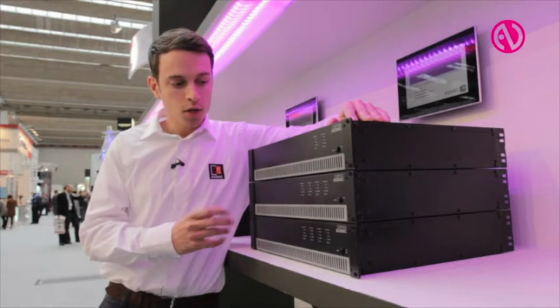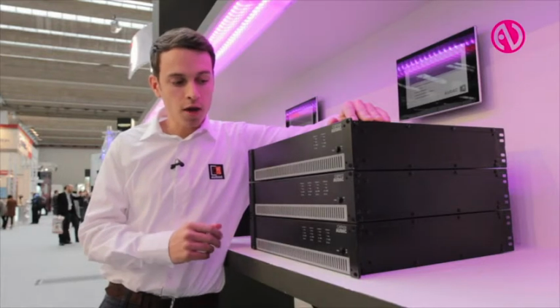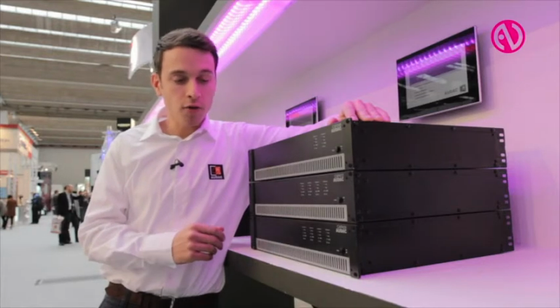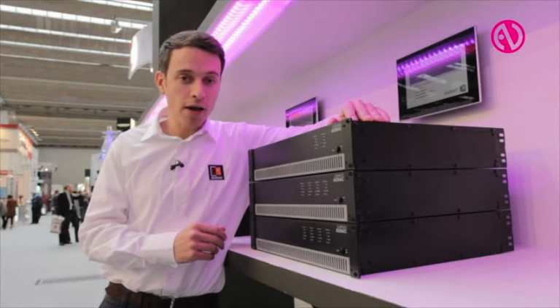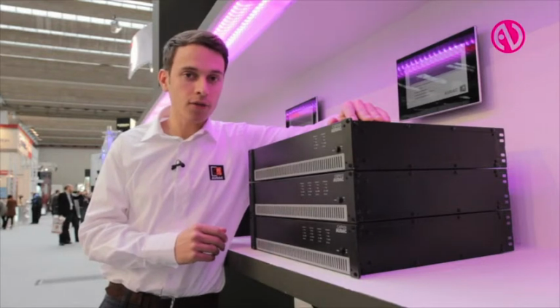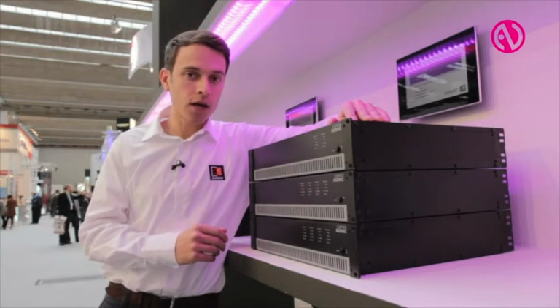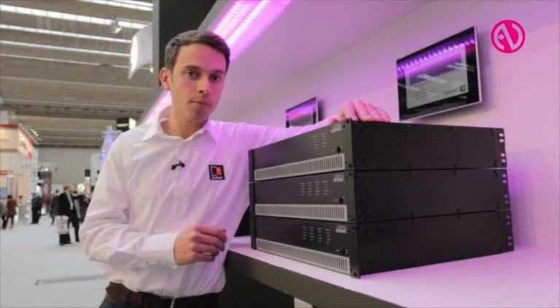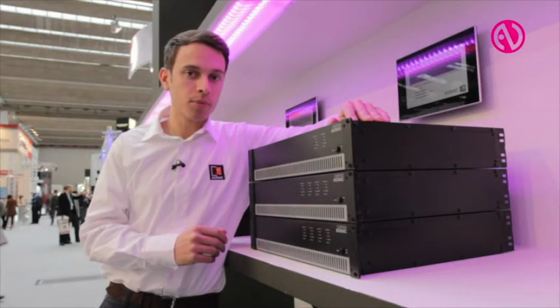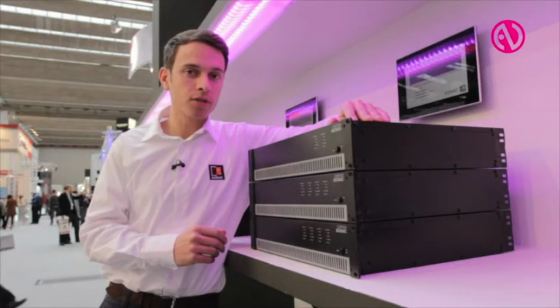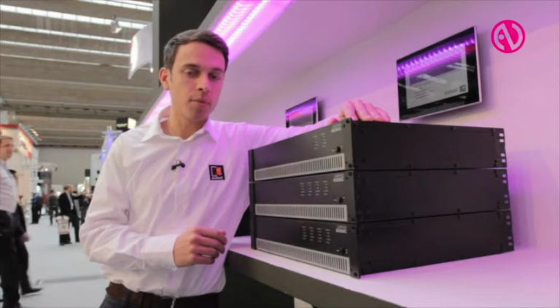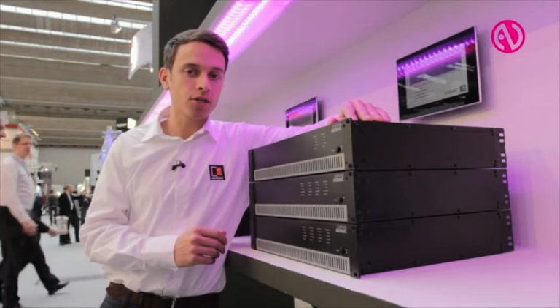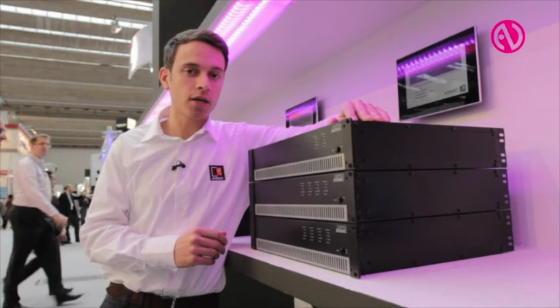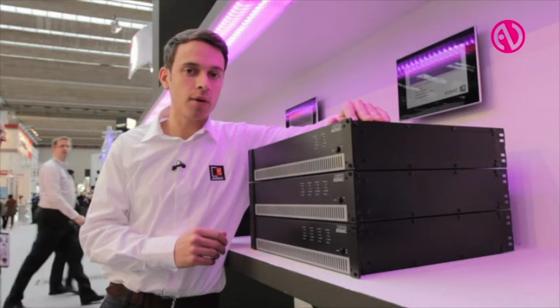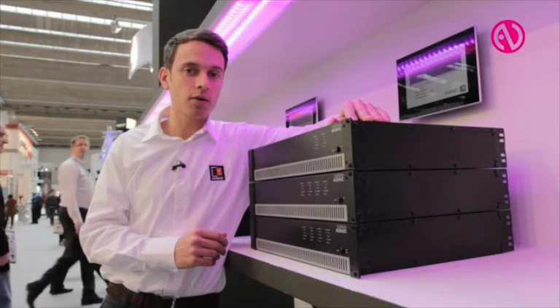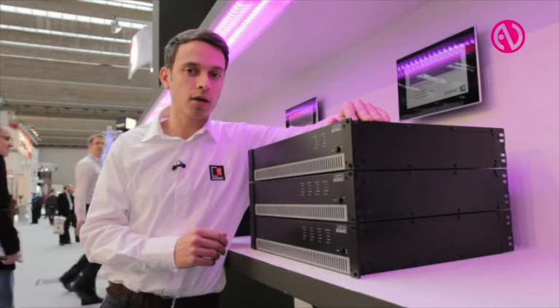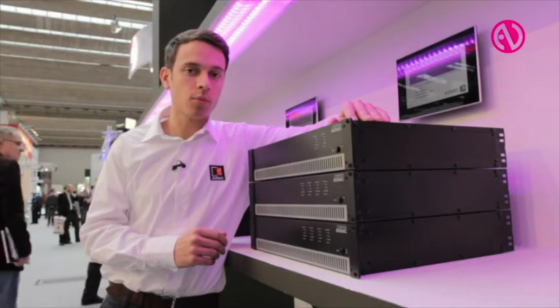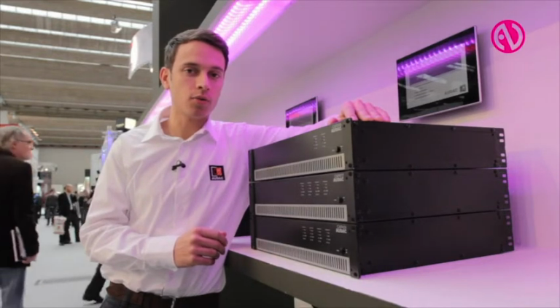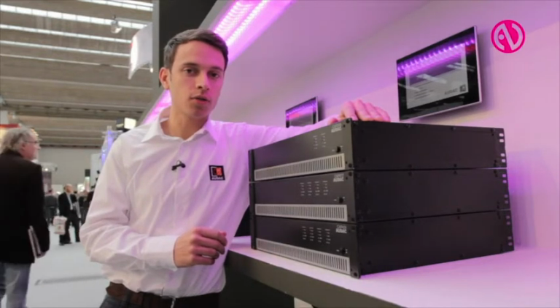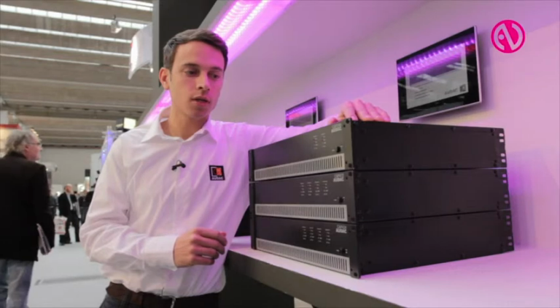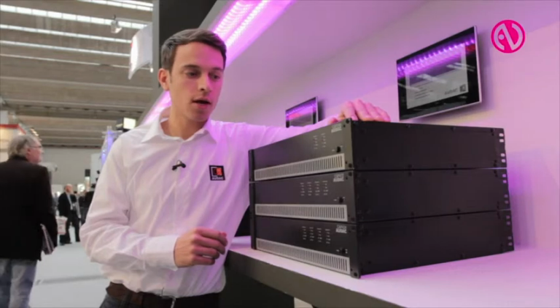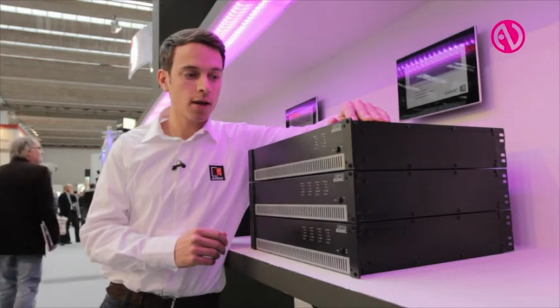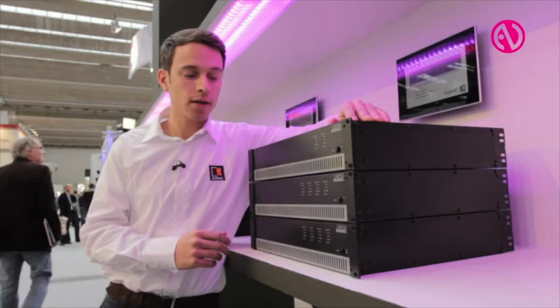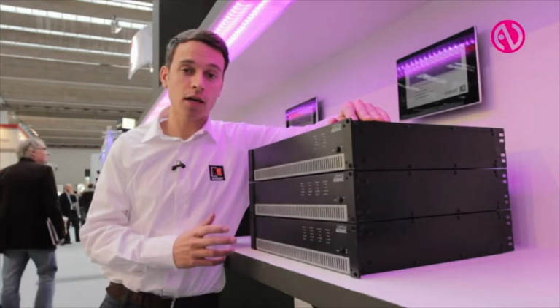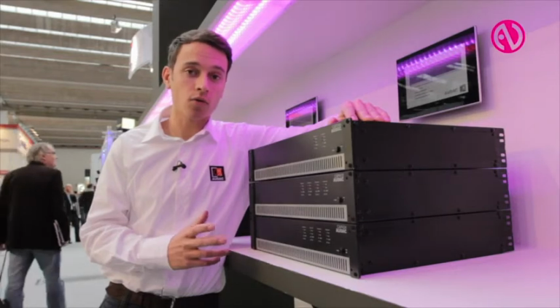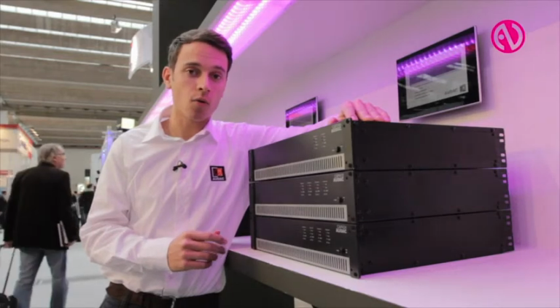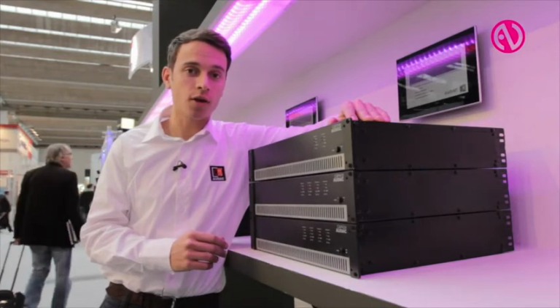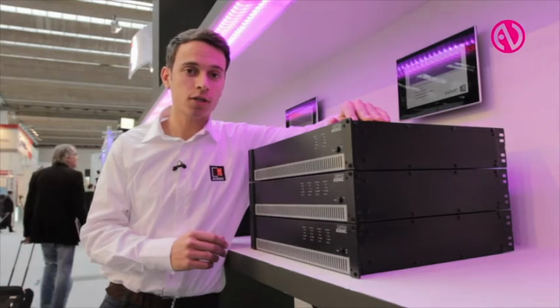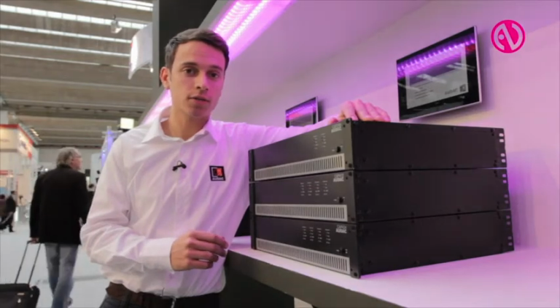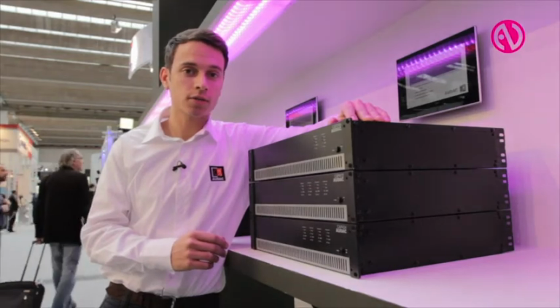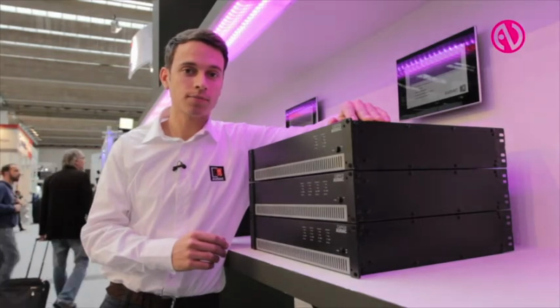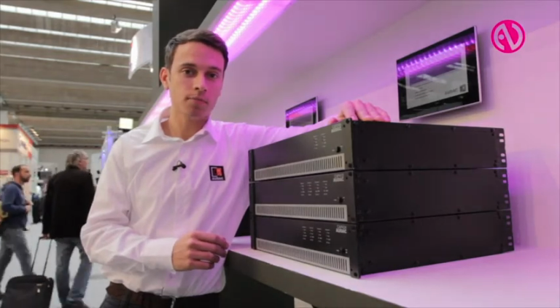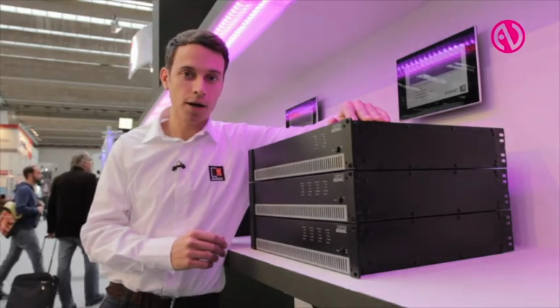If you have the time, please come and check them out at our booth, and I thank you for watching. Bye!